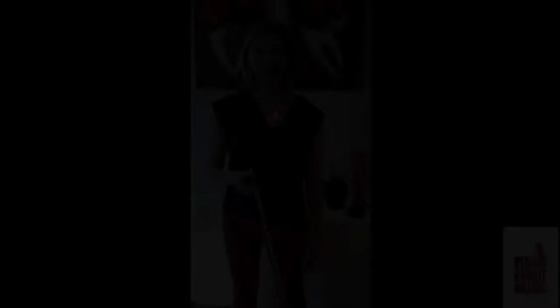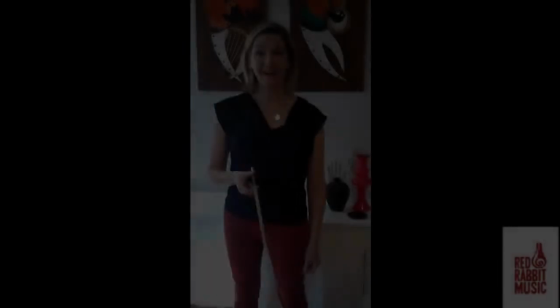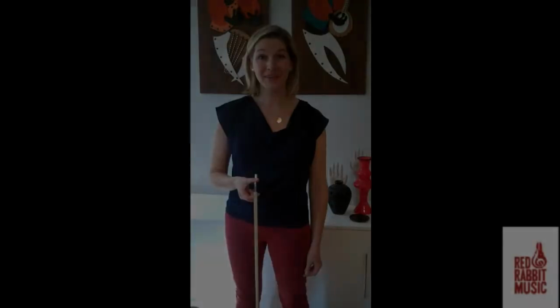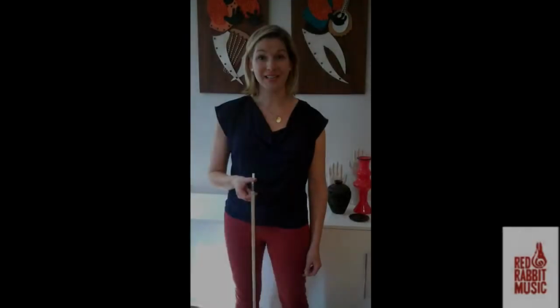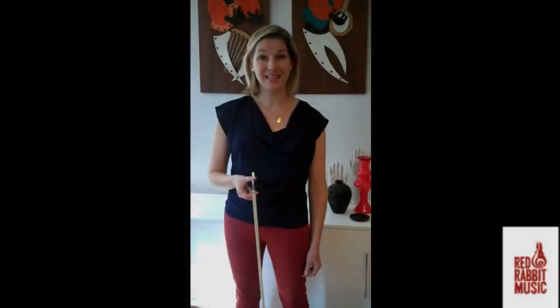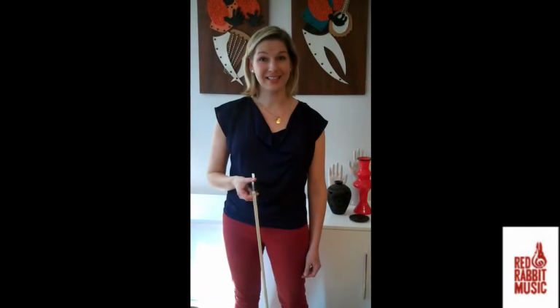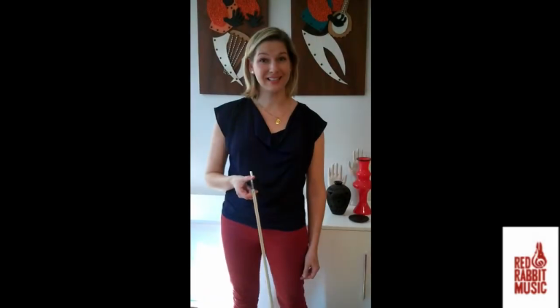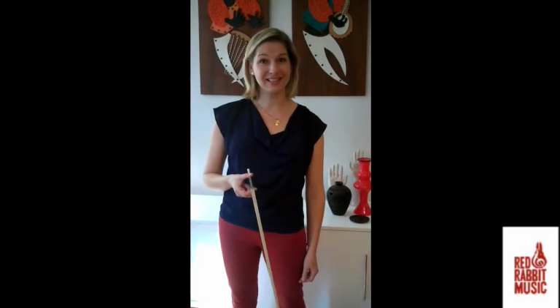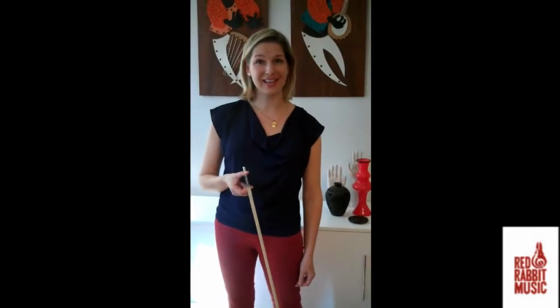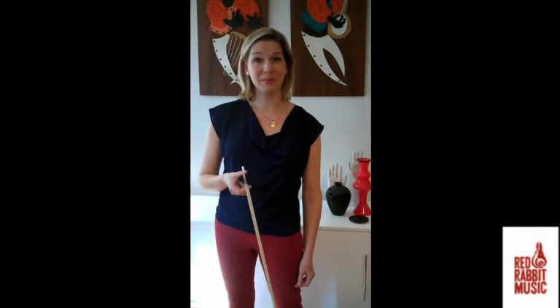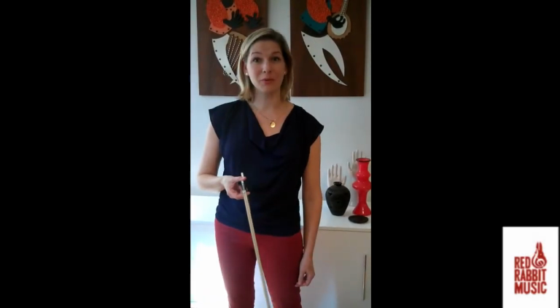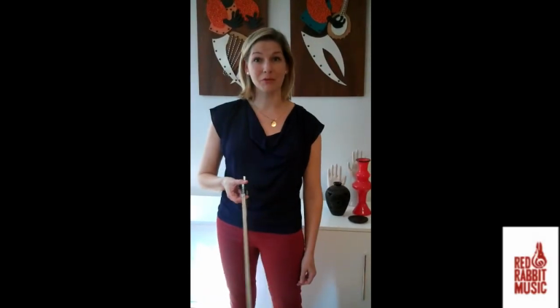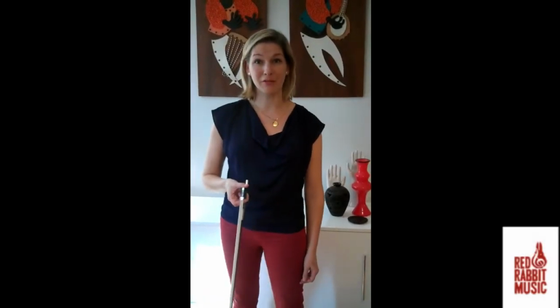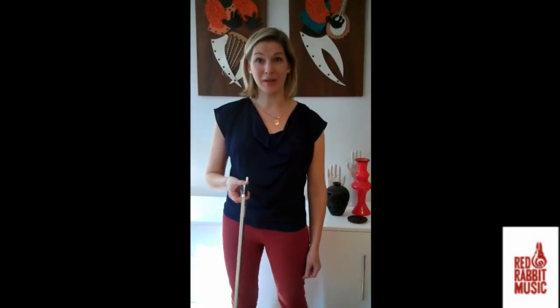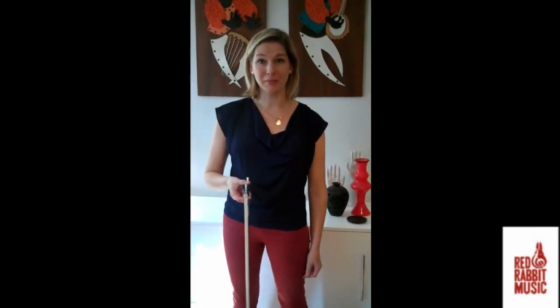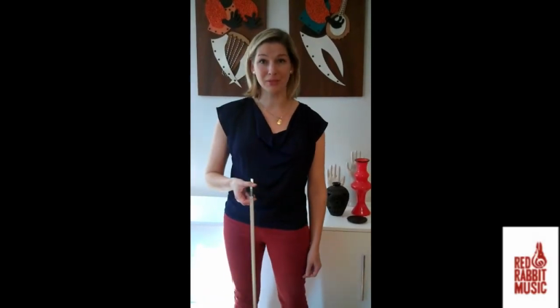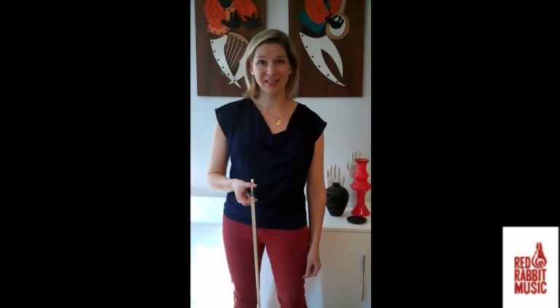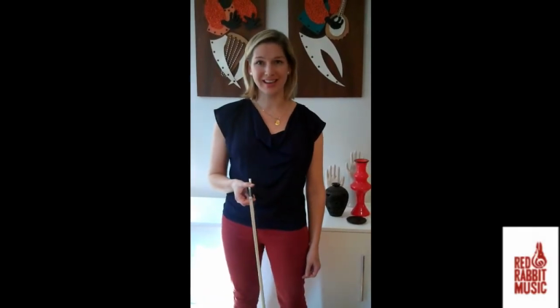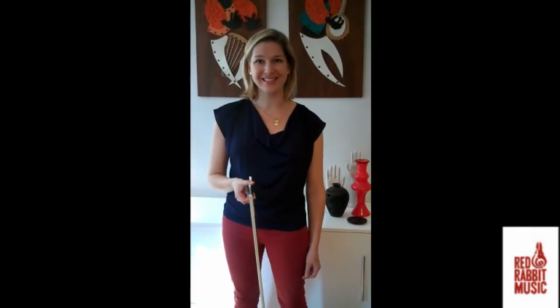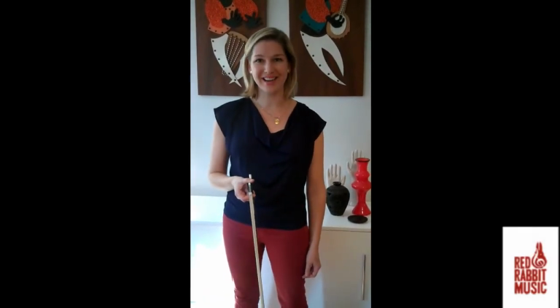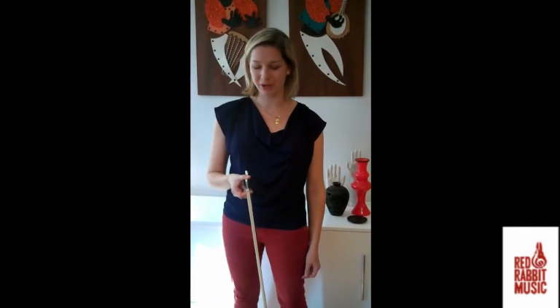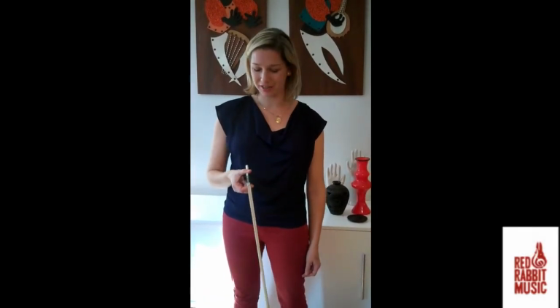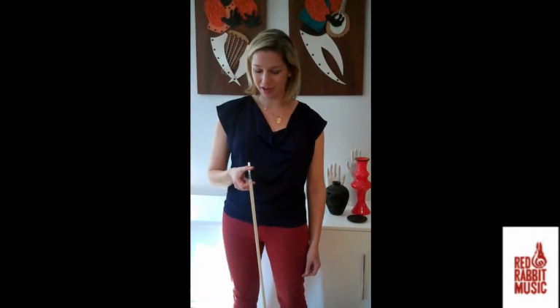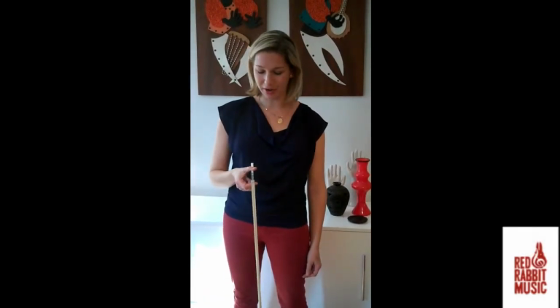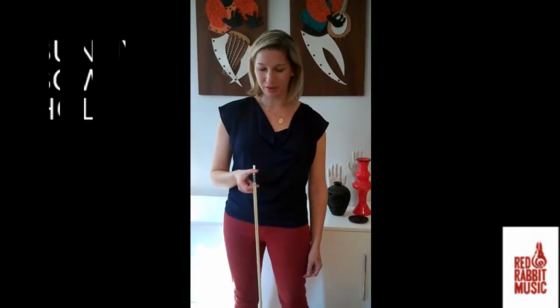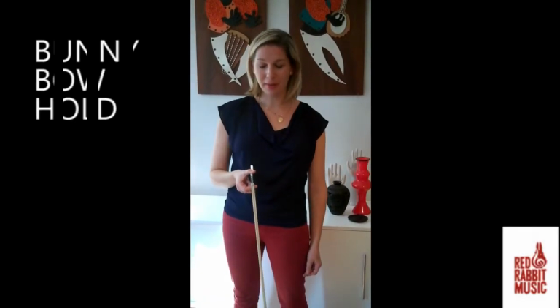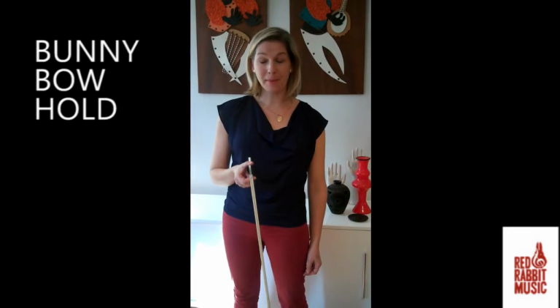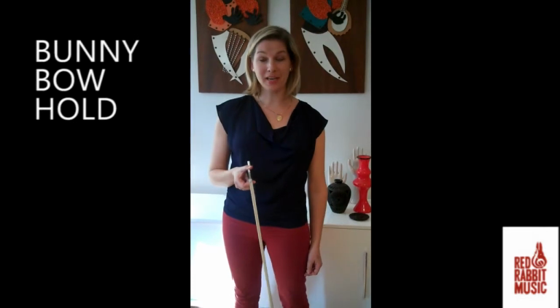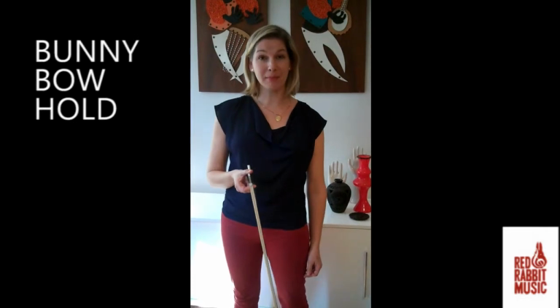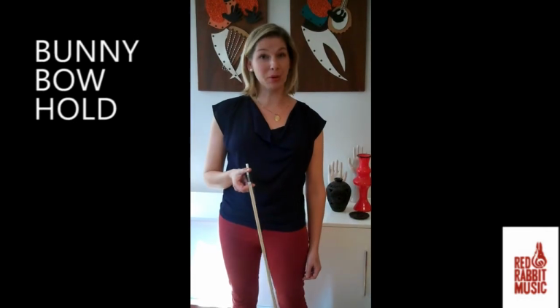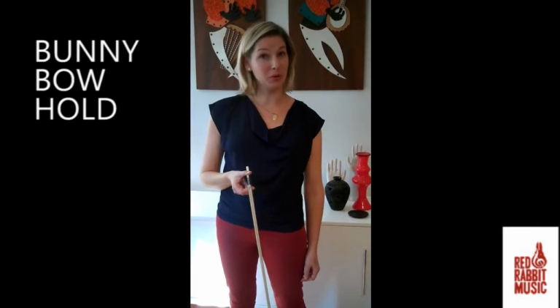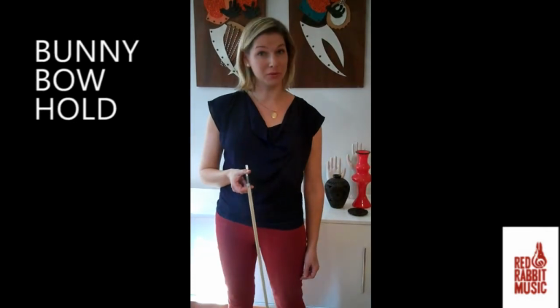Hi, my name's Annalise, and I'm here with Red Rabbit Music. Today we're going to talk about the bunny bow hold.